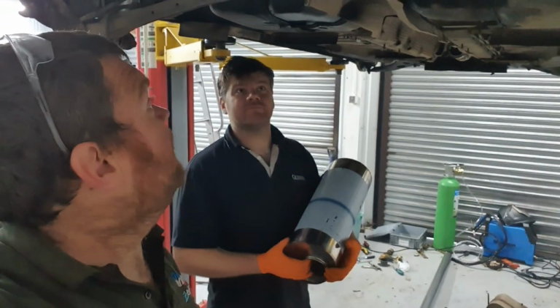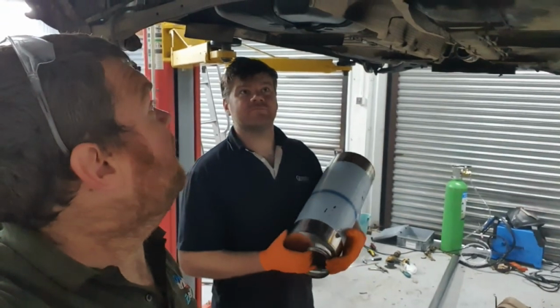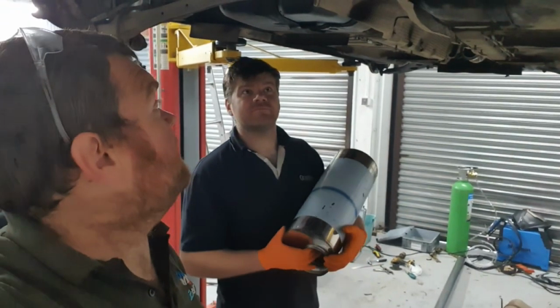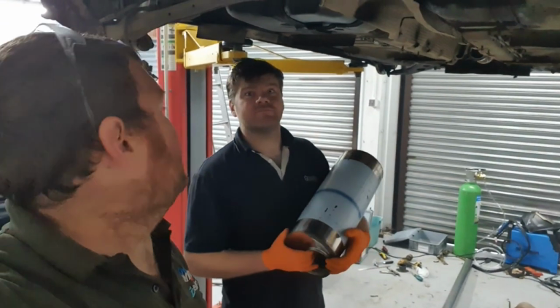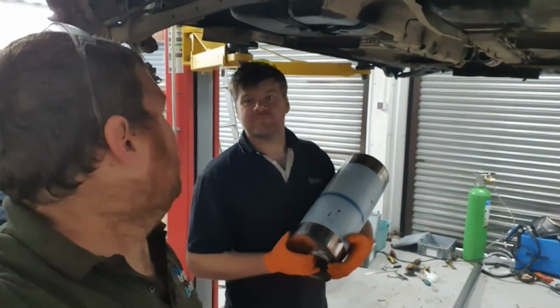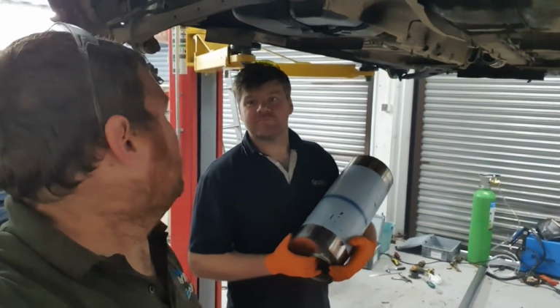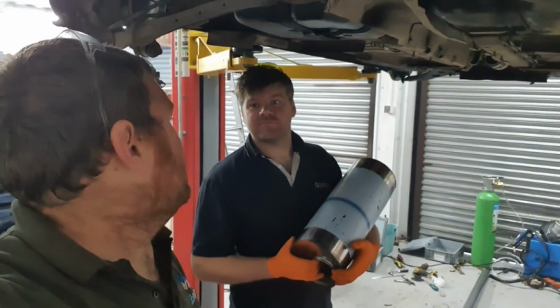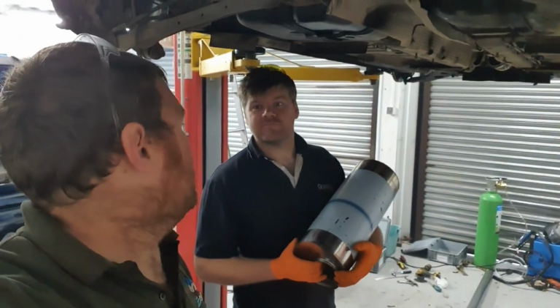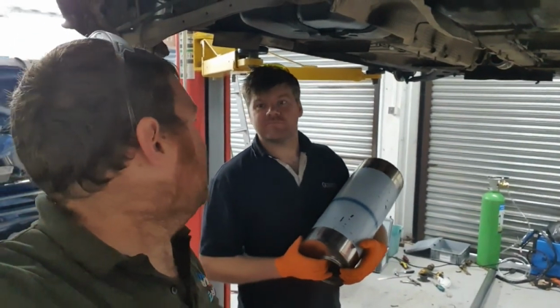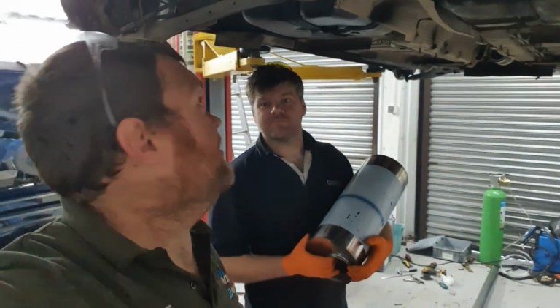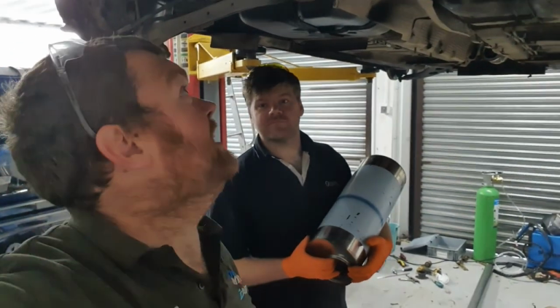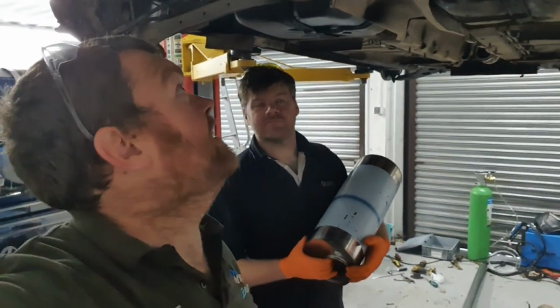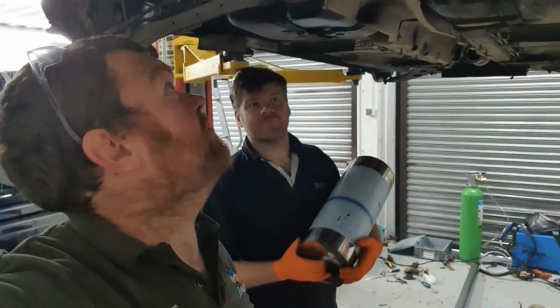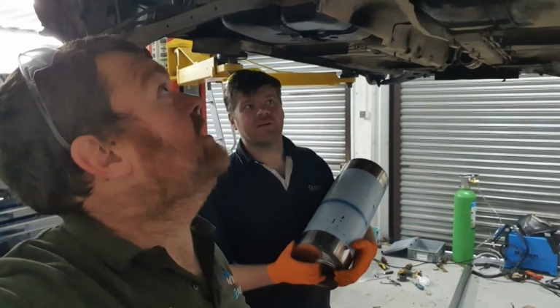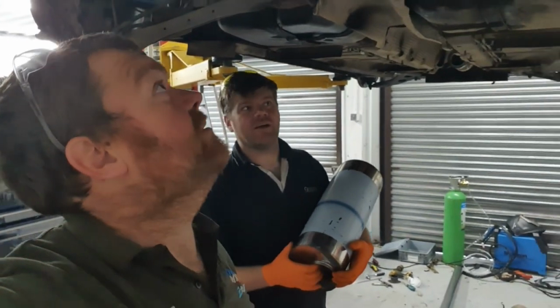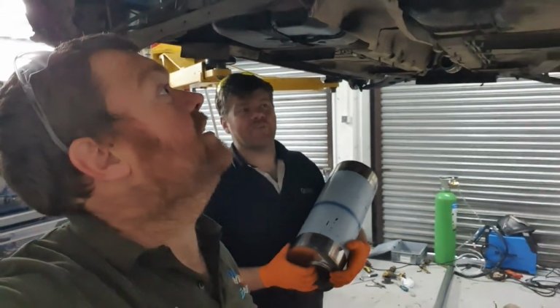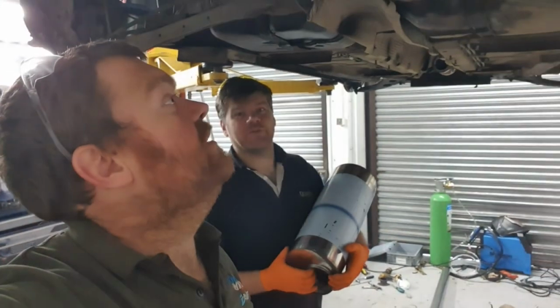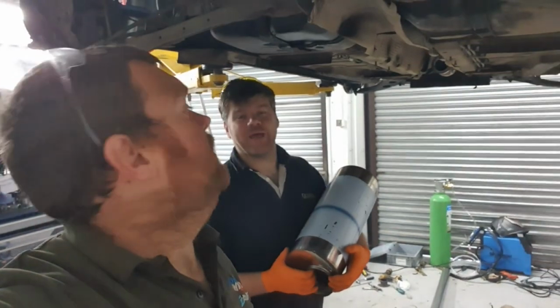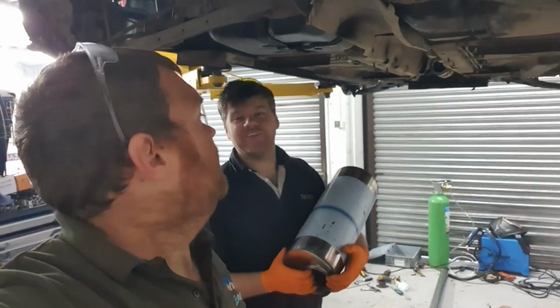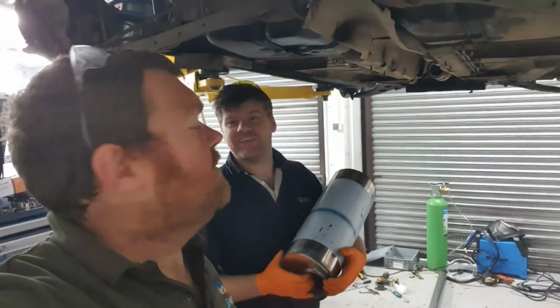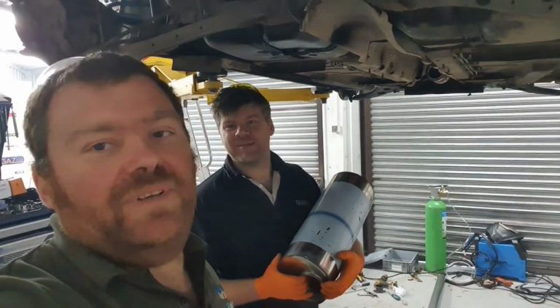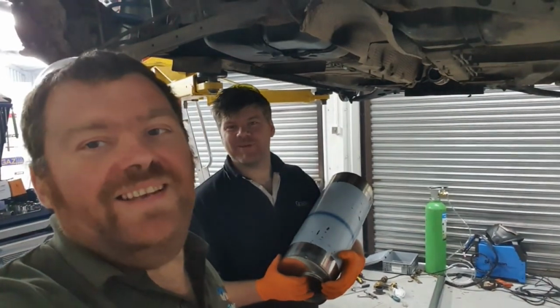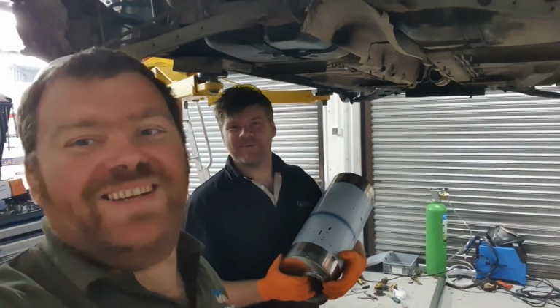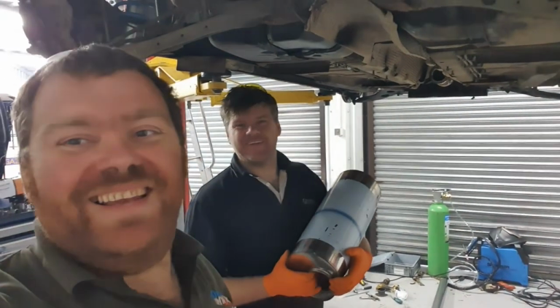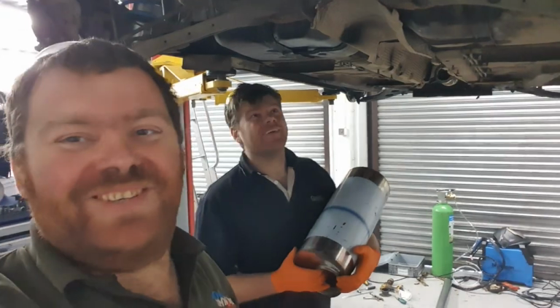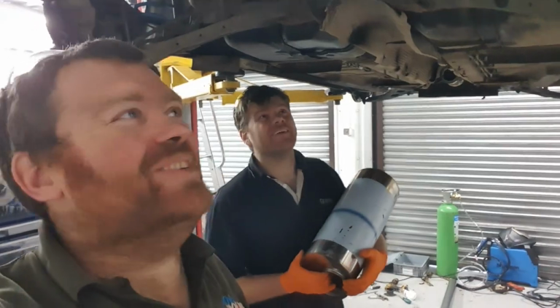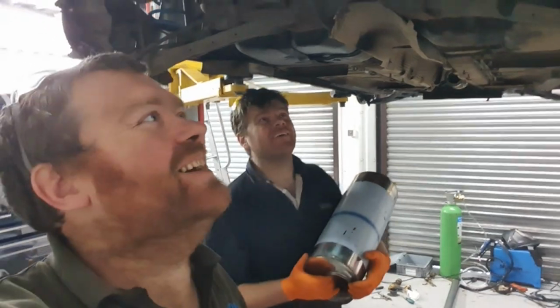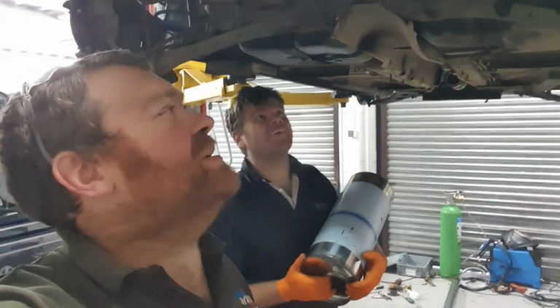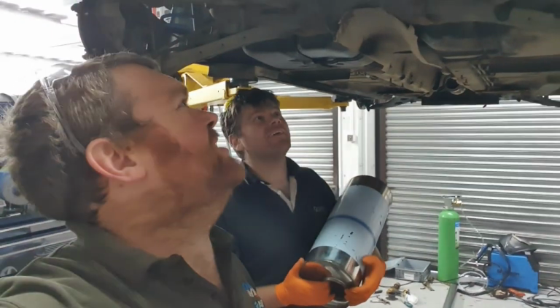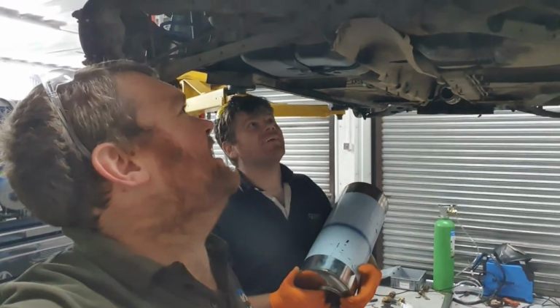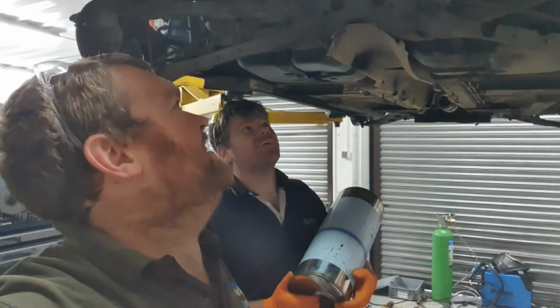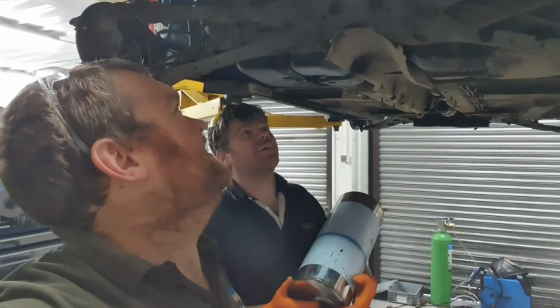Except the turbo and the supercharger. I think it'll do engine delete — engine delete soon, yeah. Piston delete. Yes.